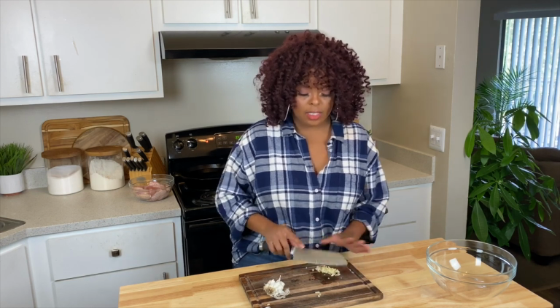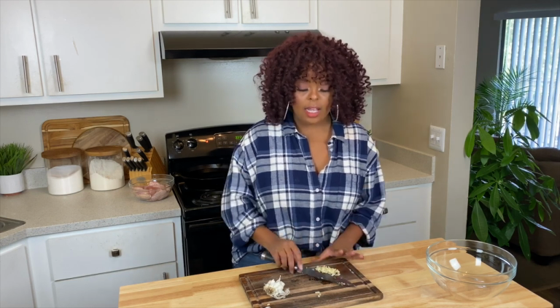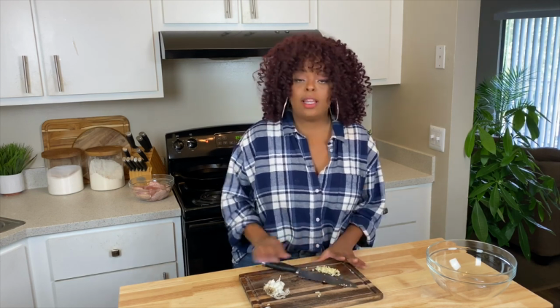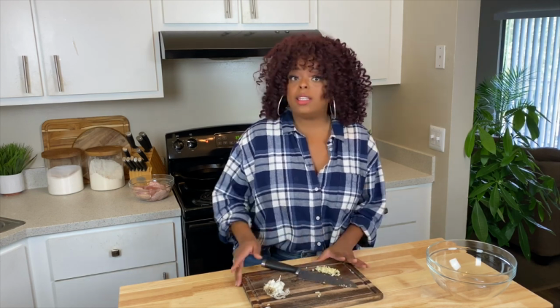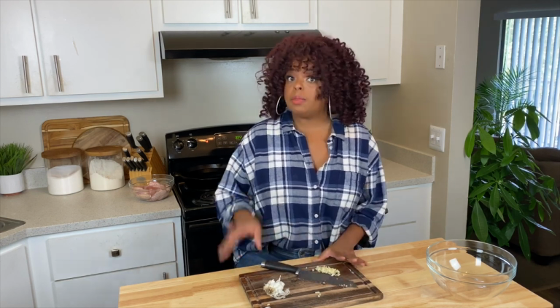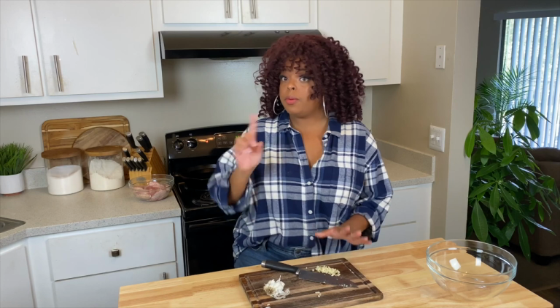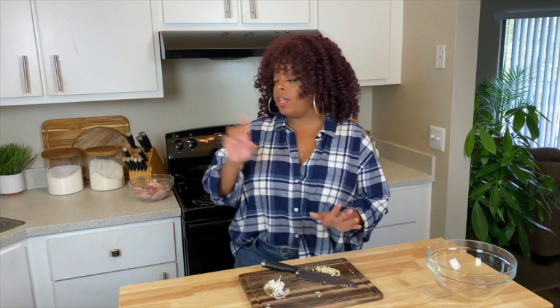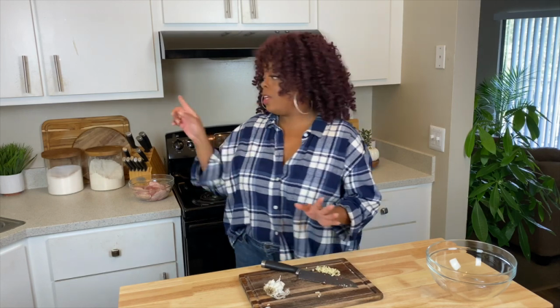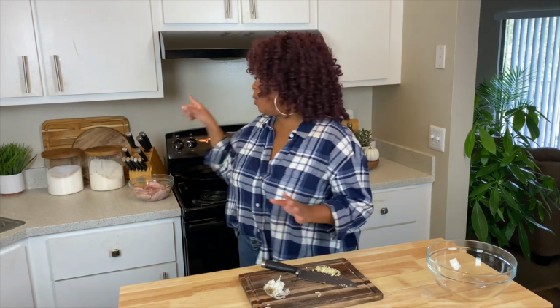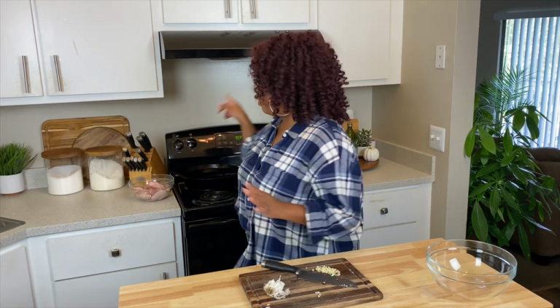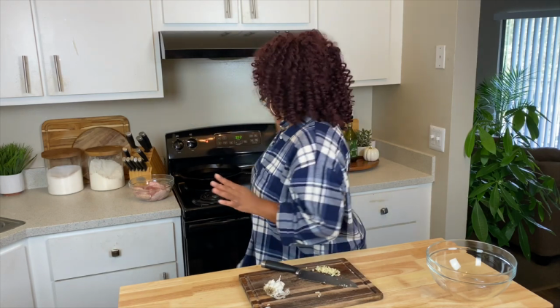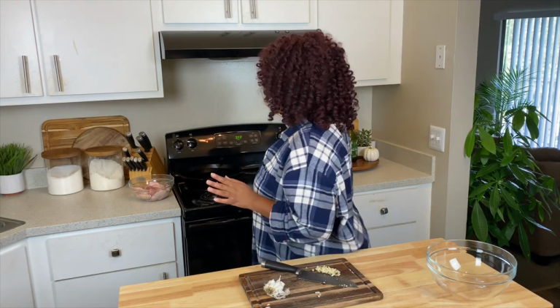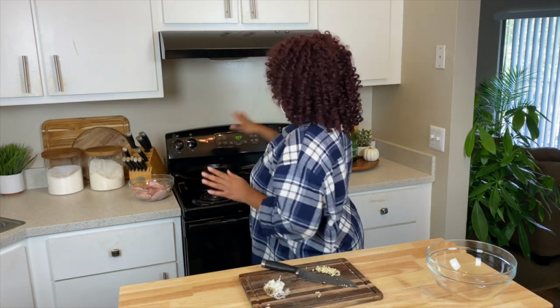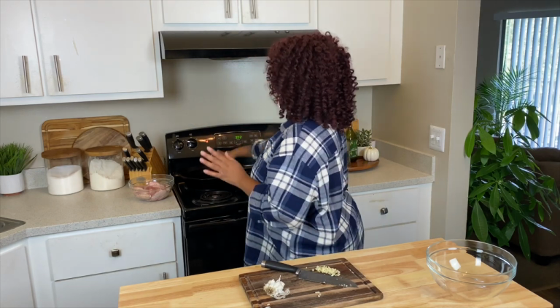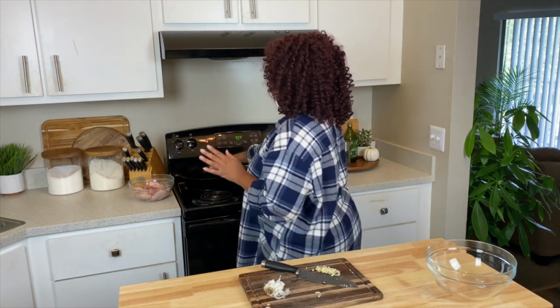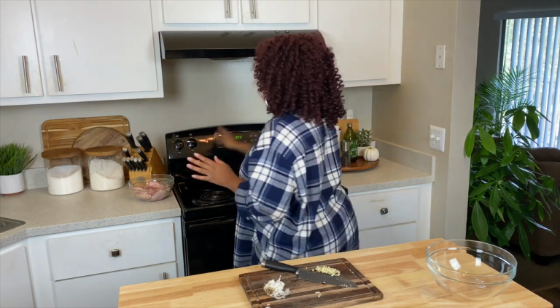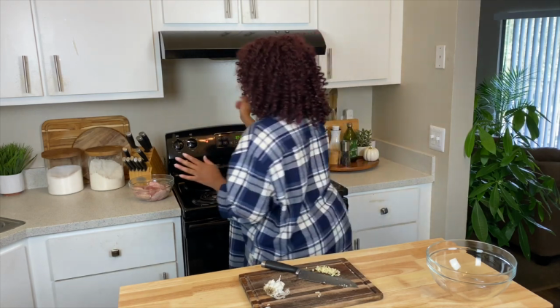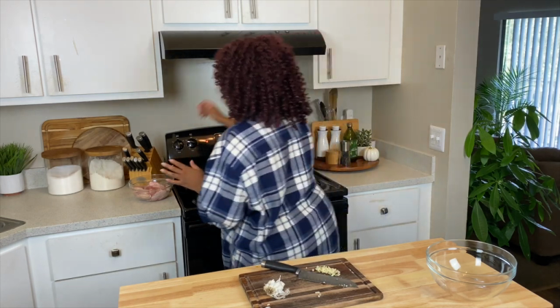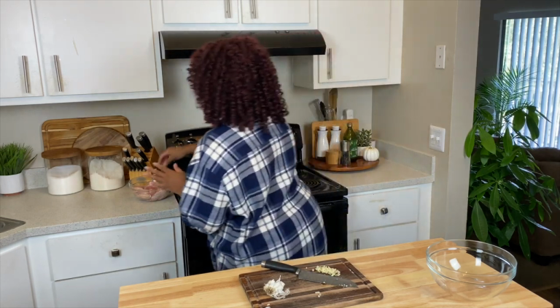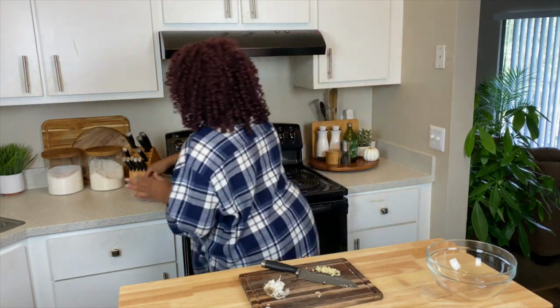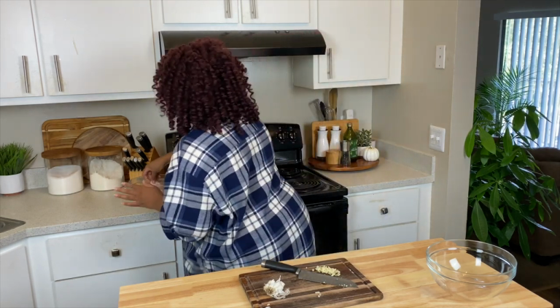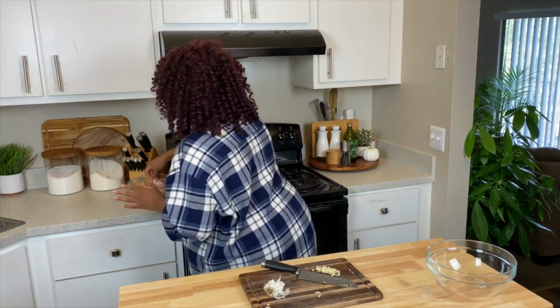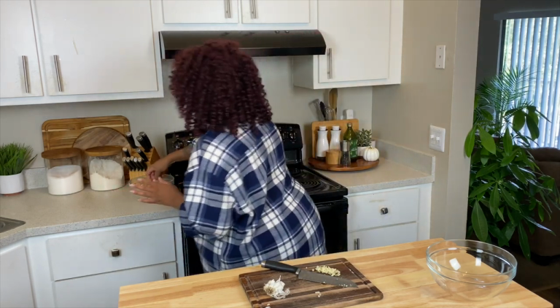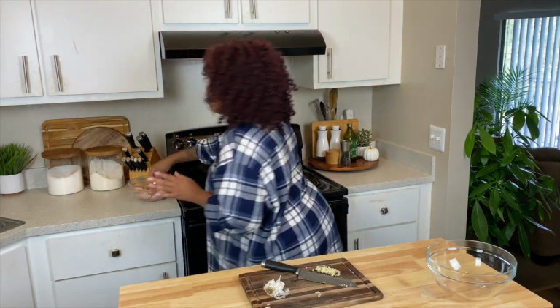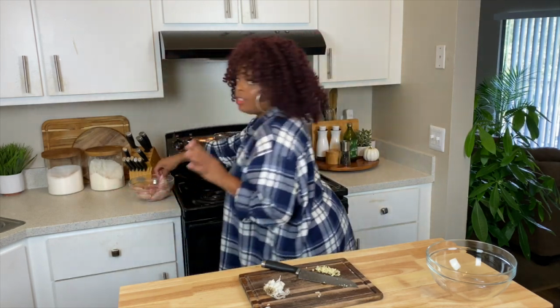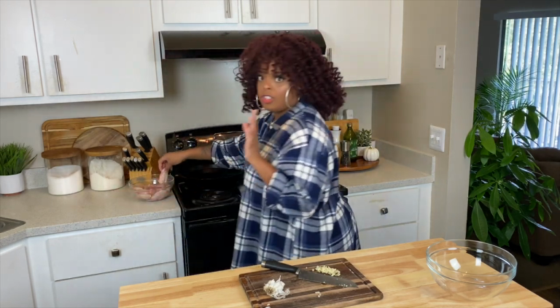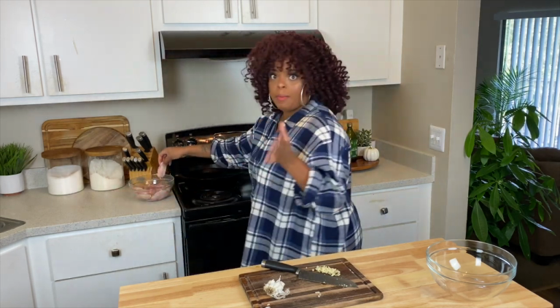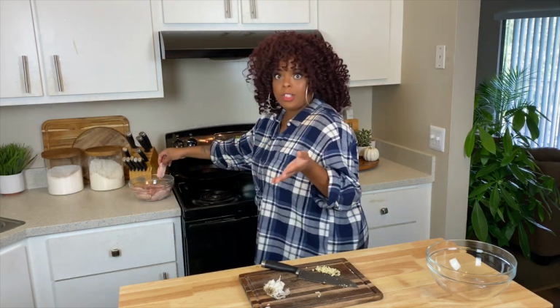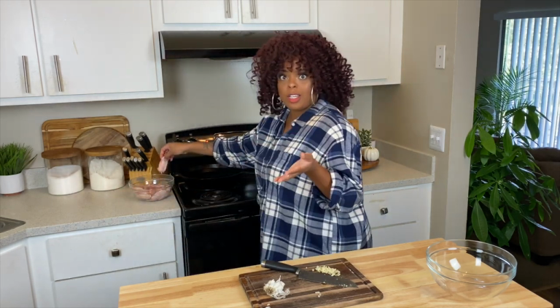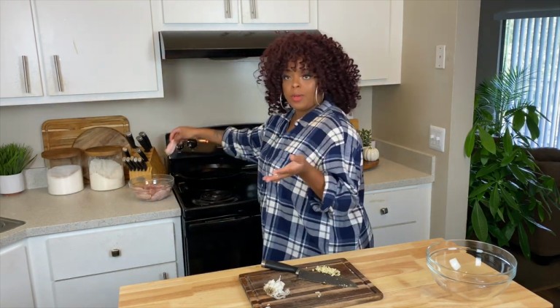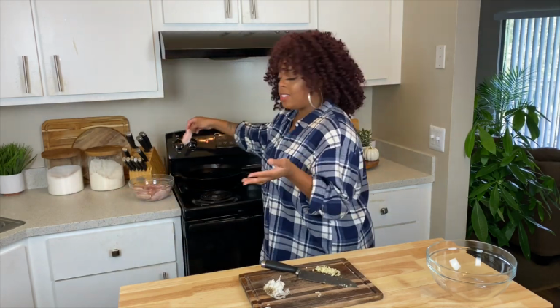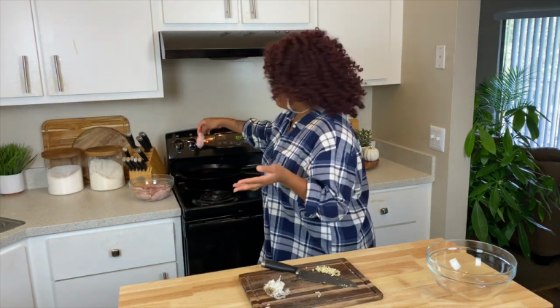At this point your oil should be hot enough to fry, so go ahead and drop your chicken wings in.